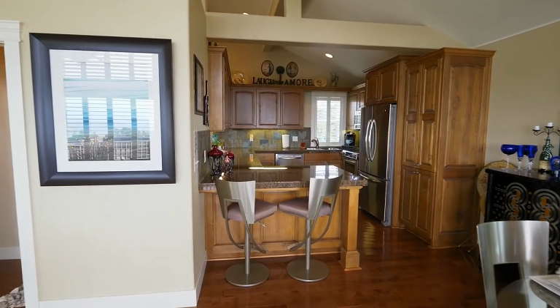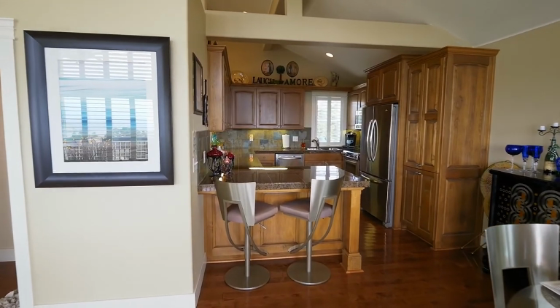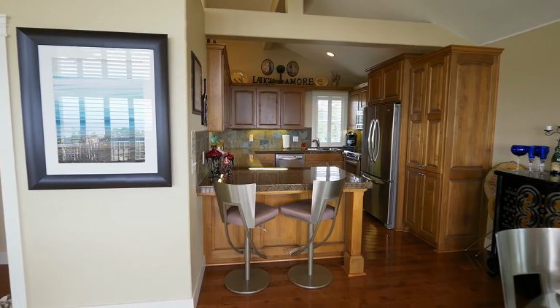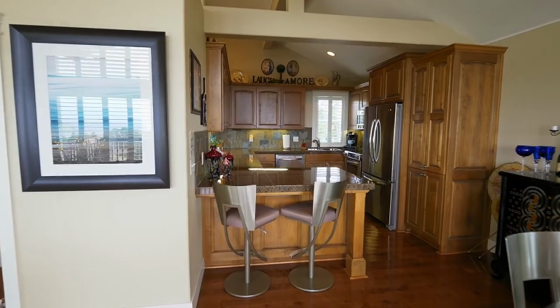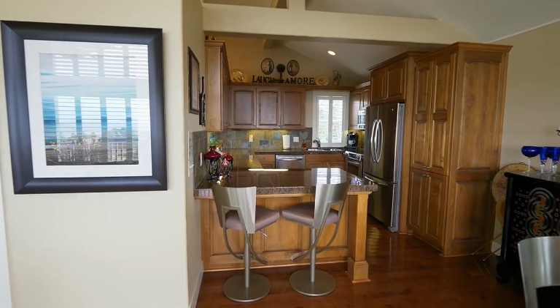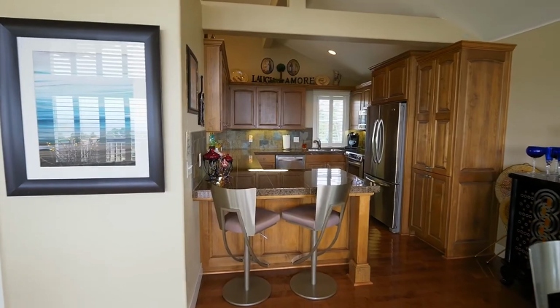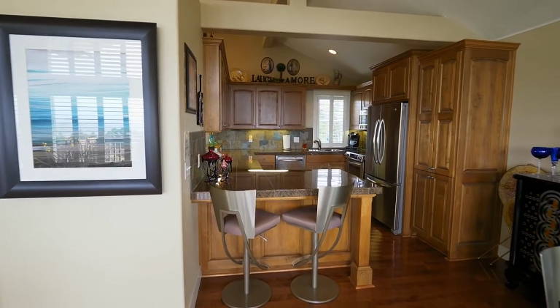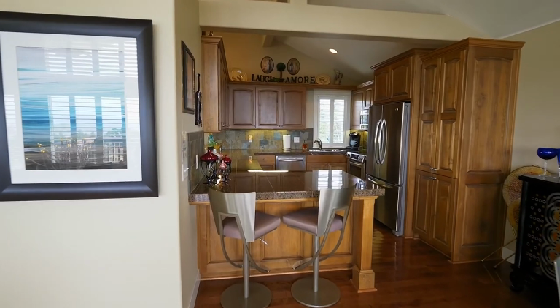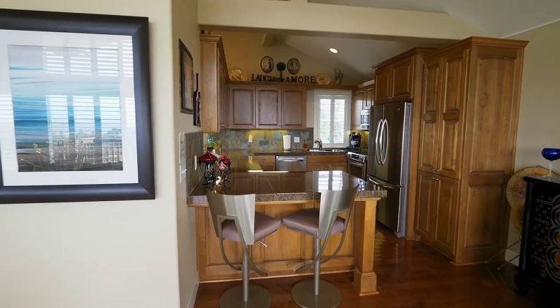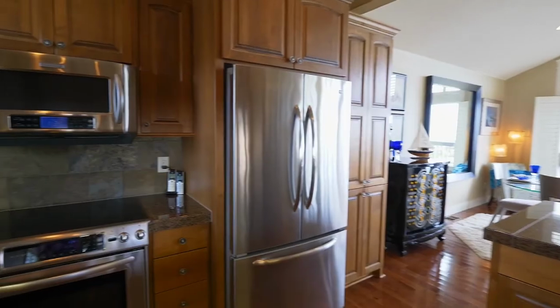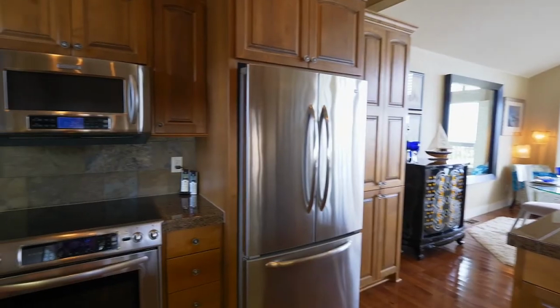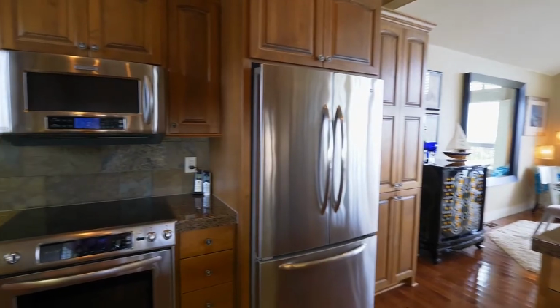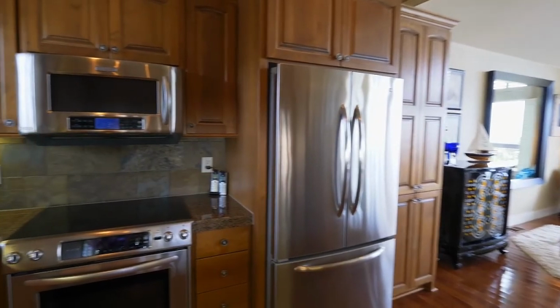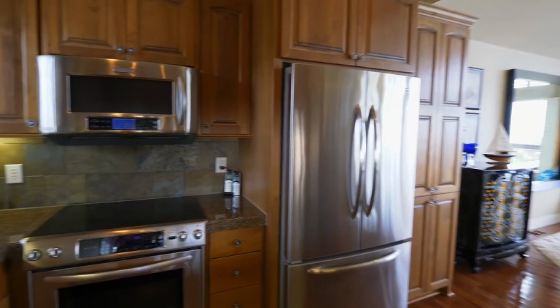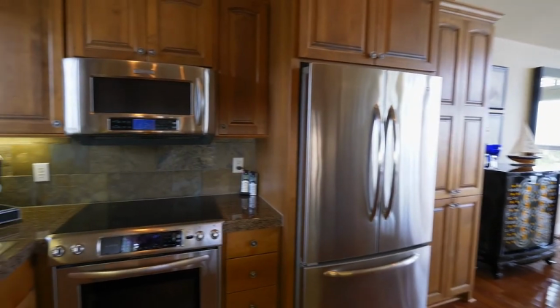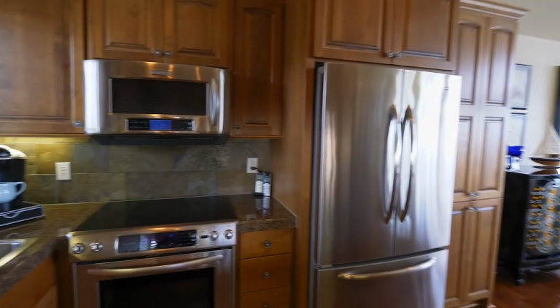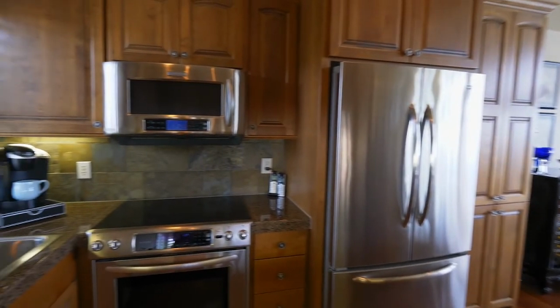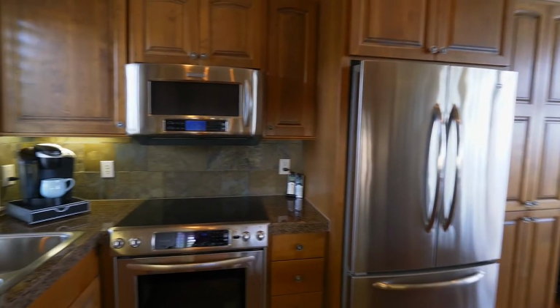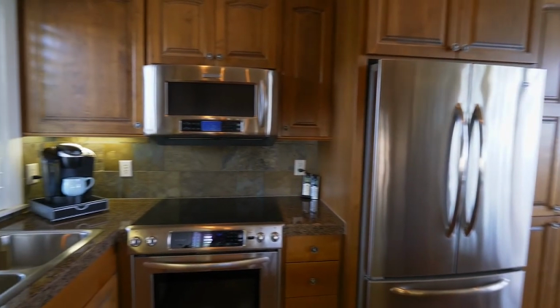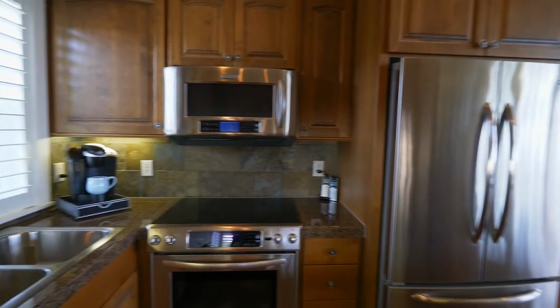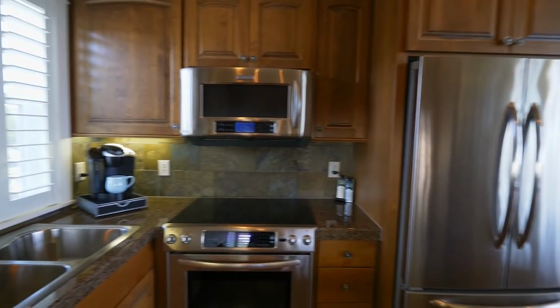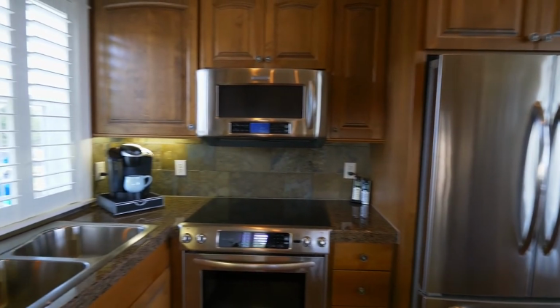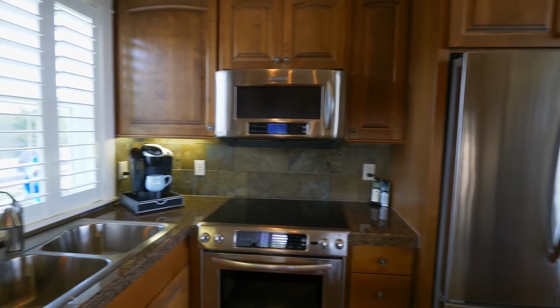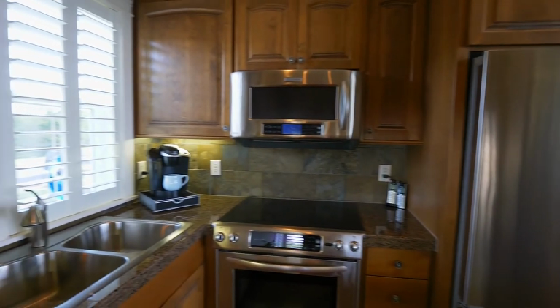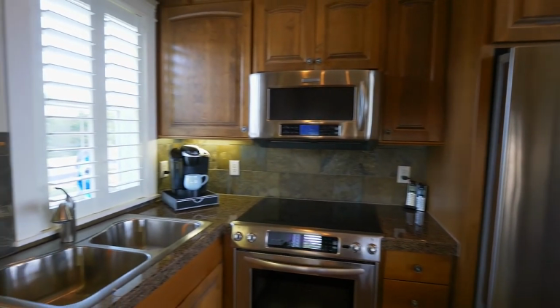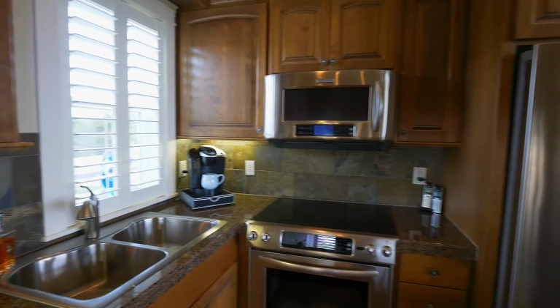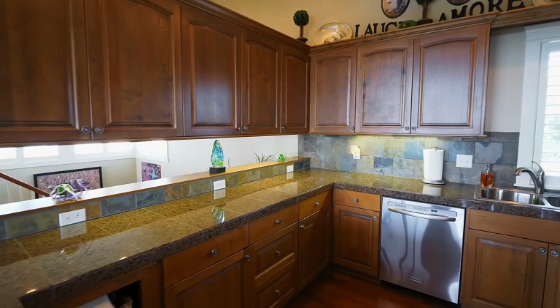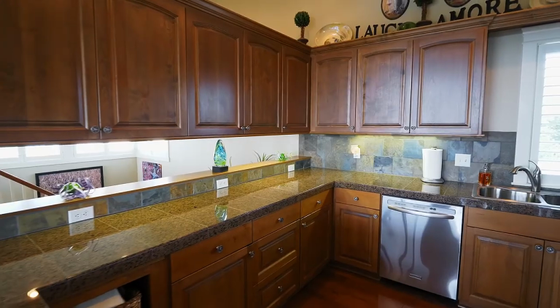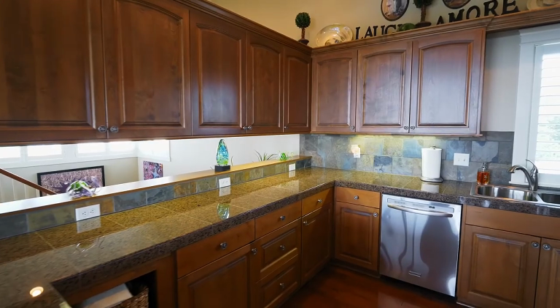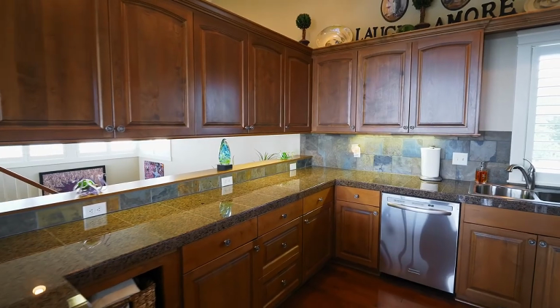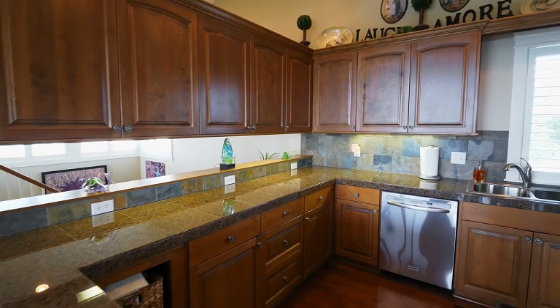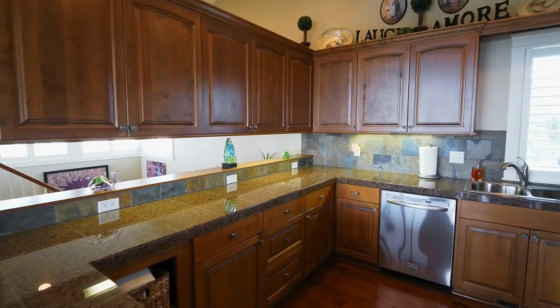The gourmet kitchen features stainless steel appliances, a slate backsplash, and beautiful granite.